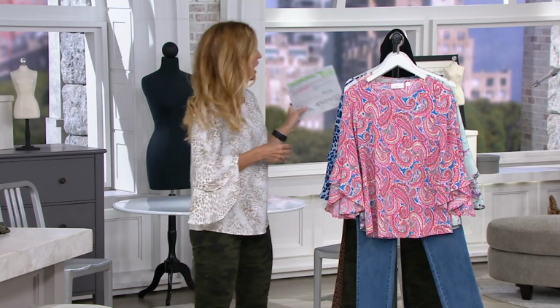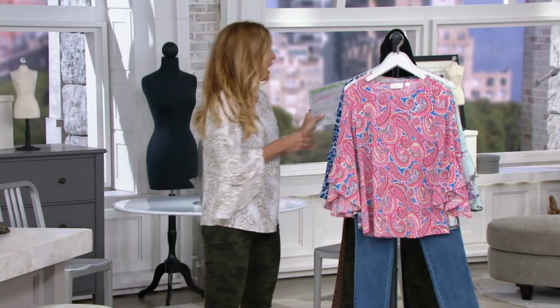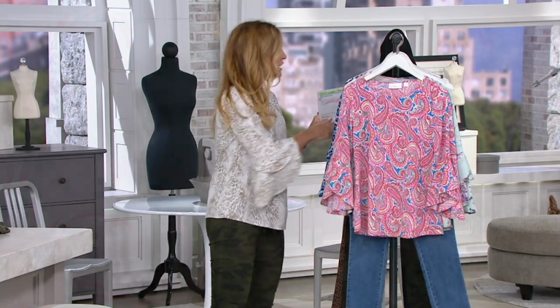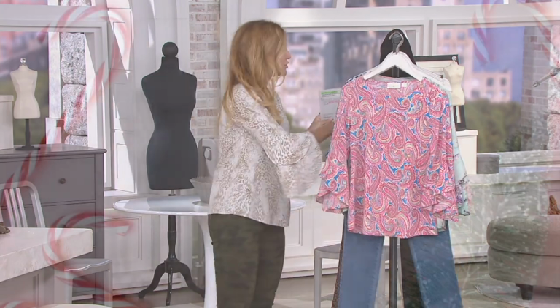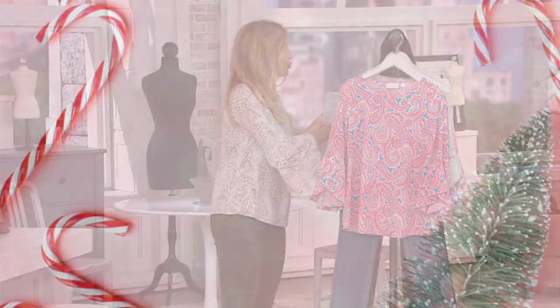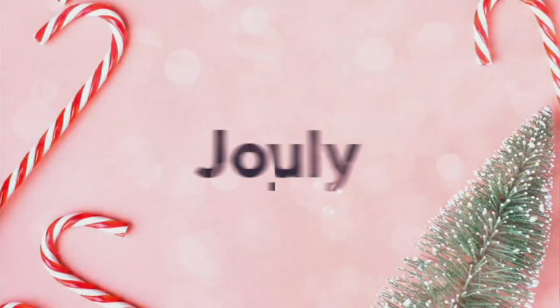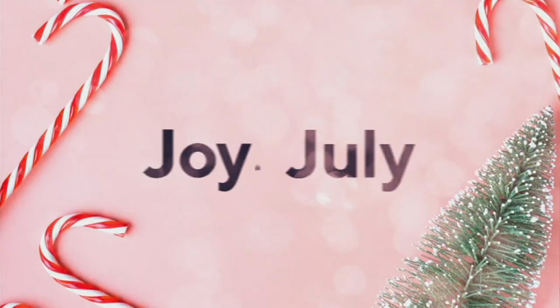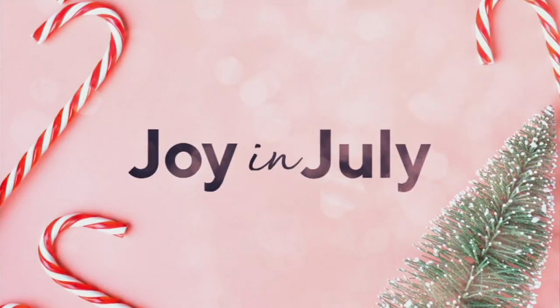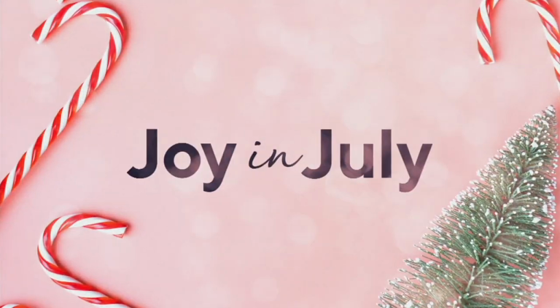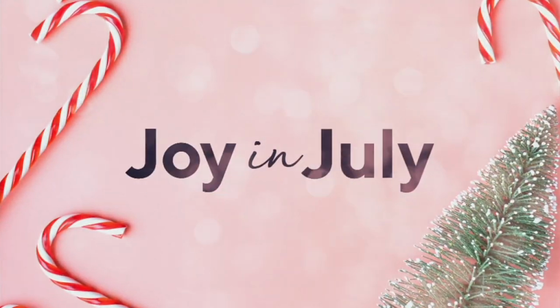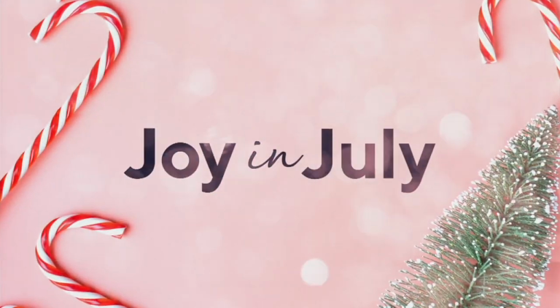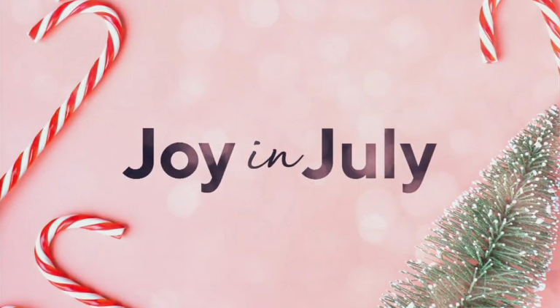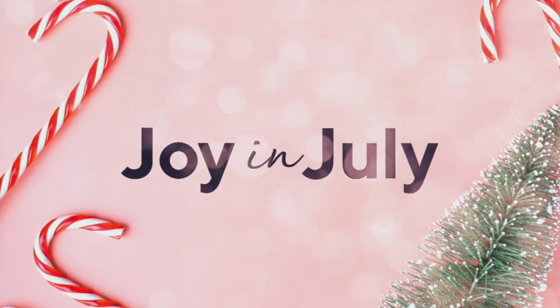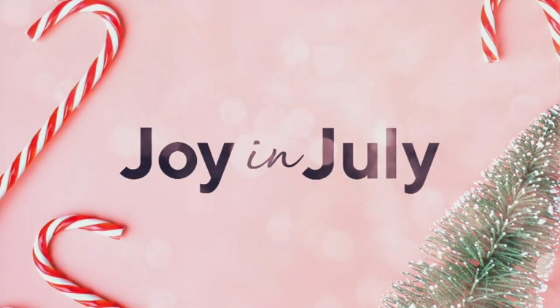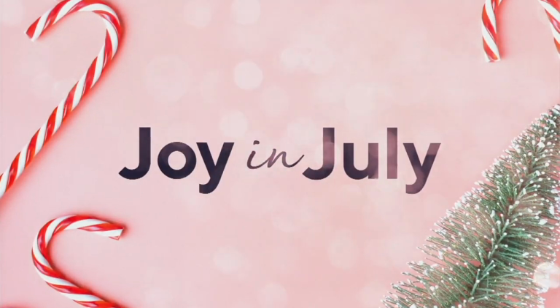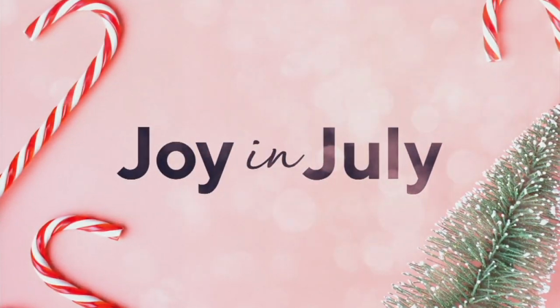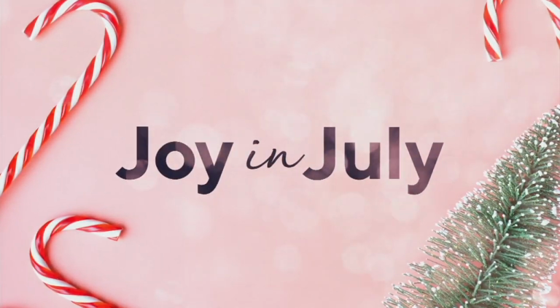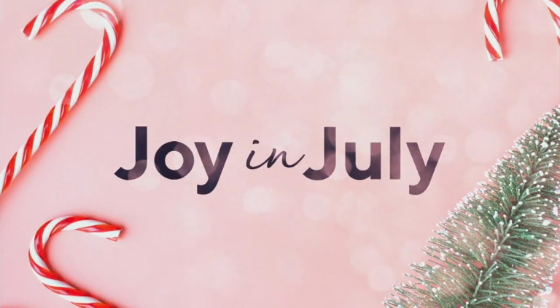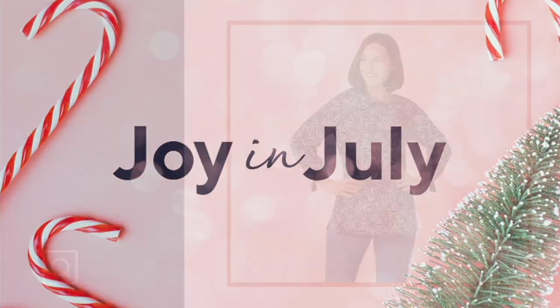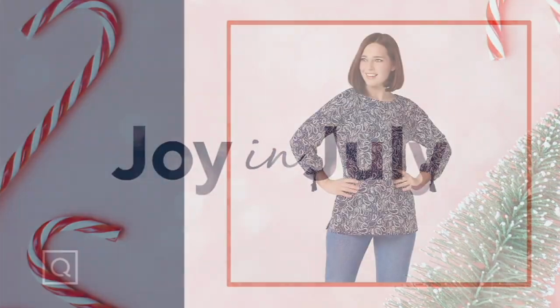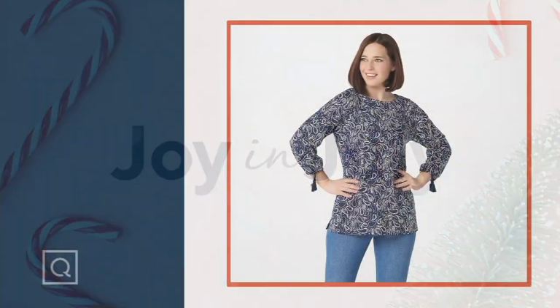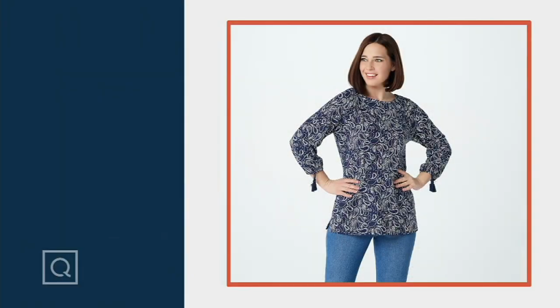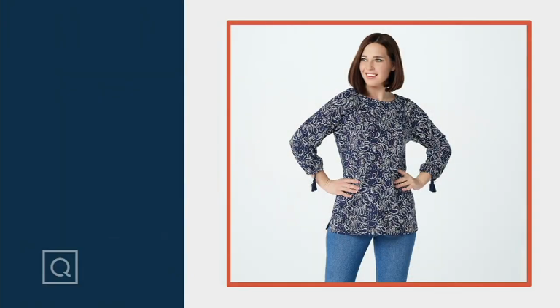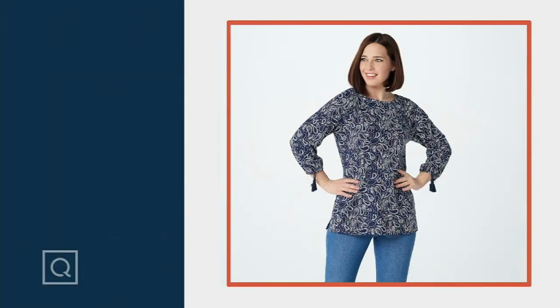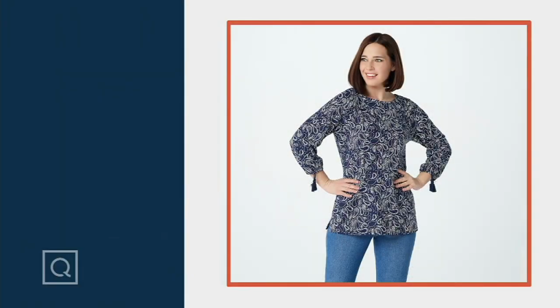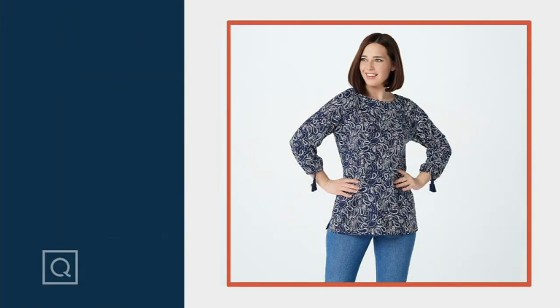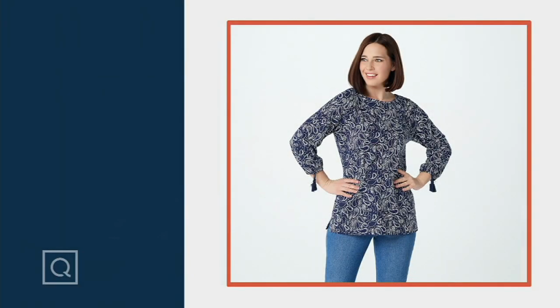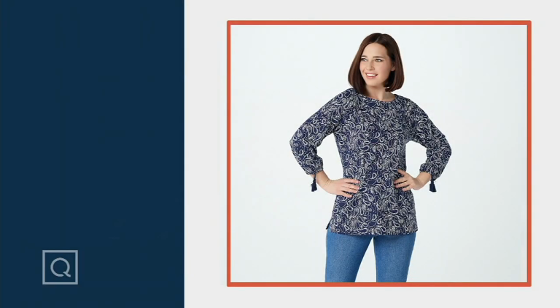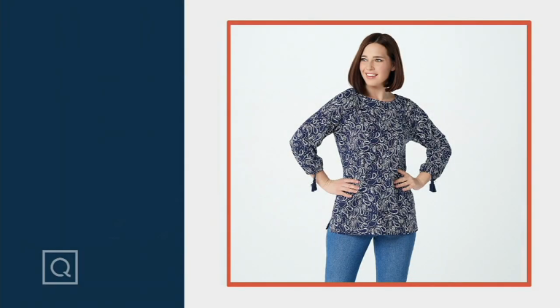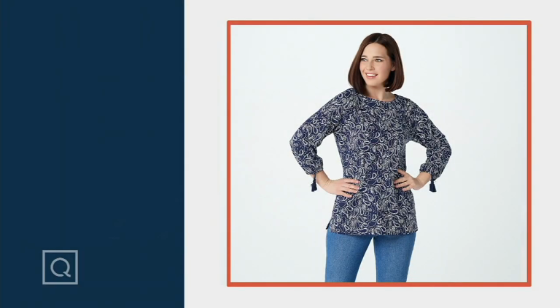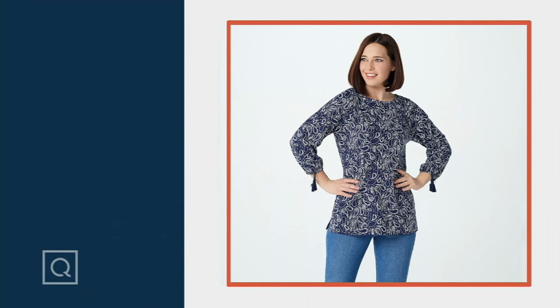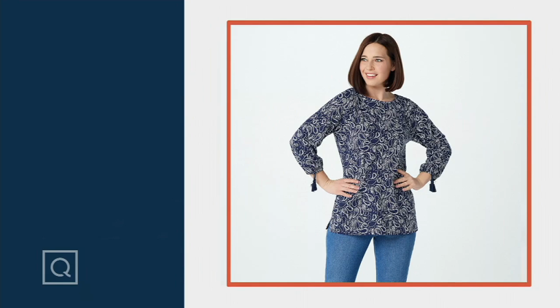Hey, so we are rounding the corner into our second hour. How is that possible? Okay.